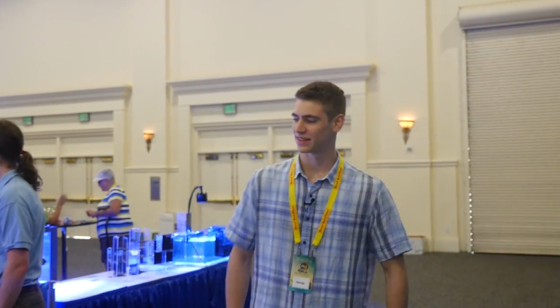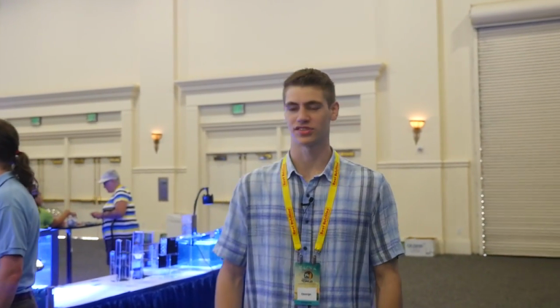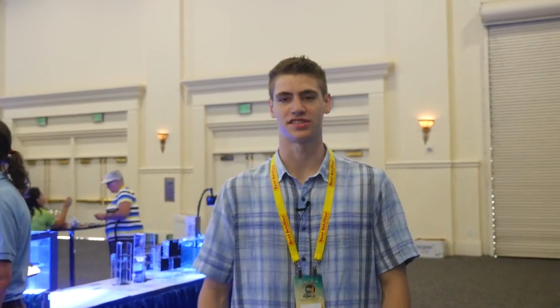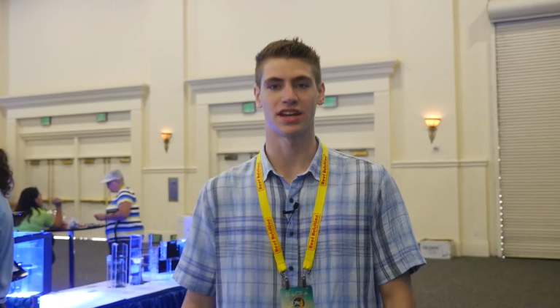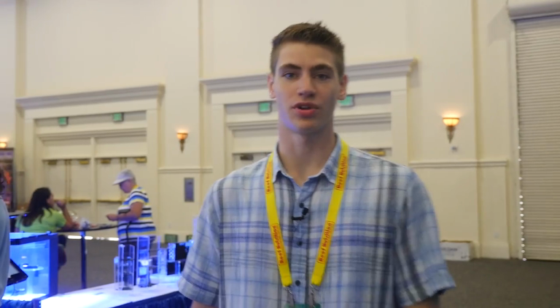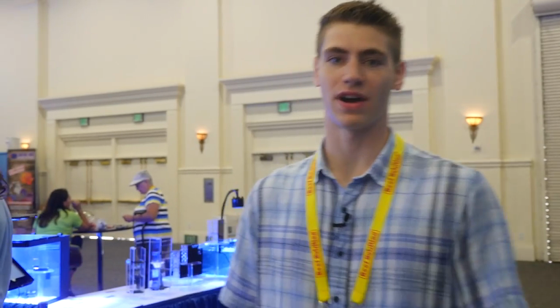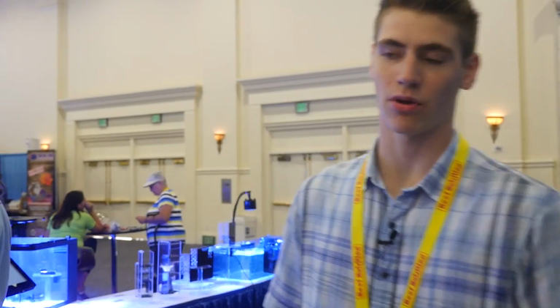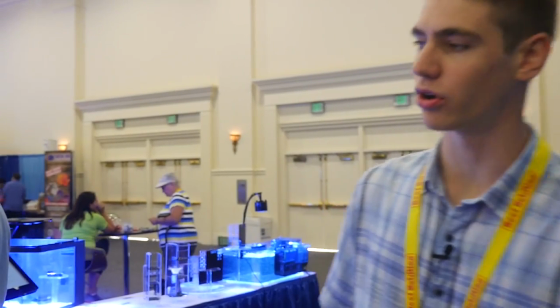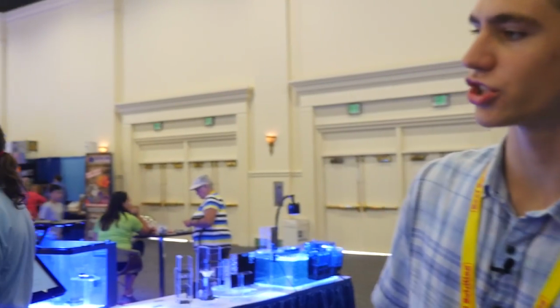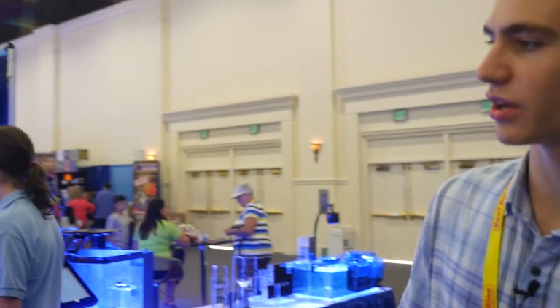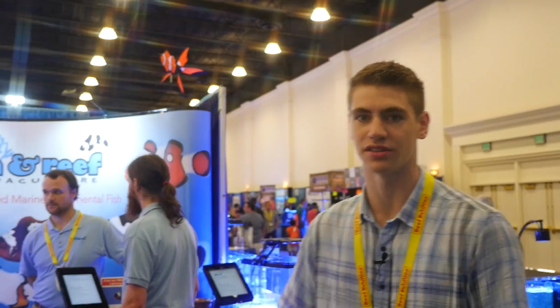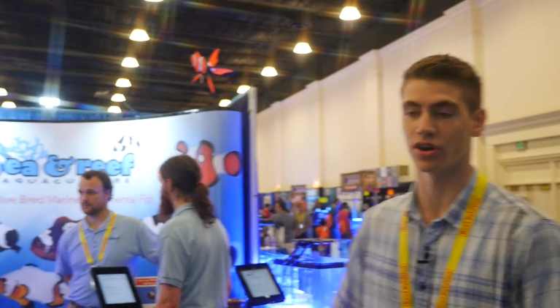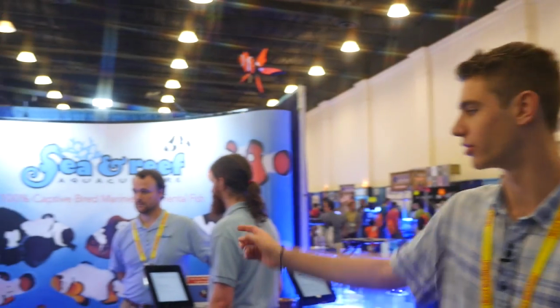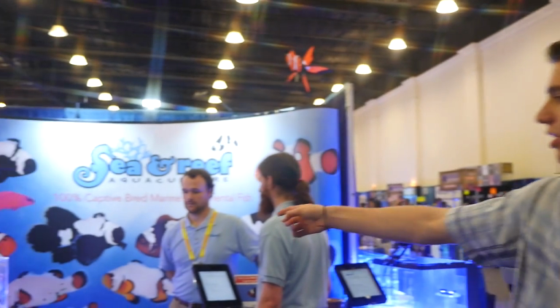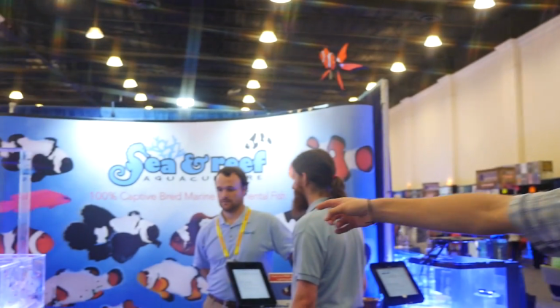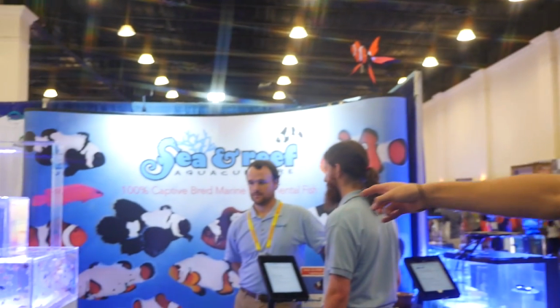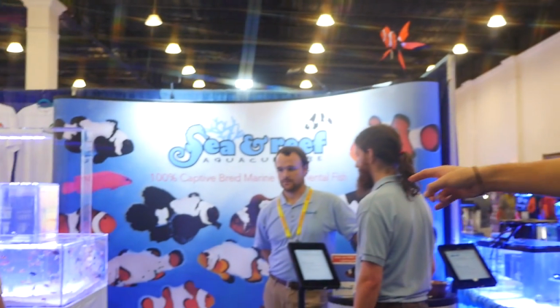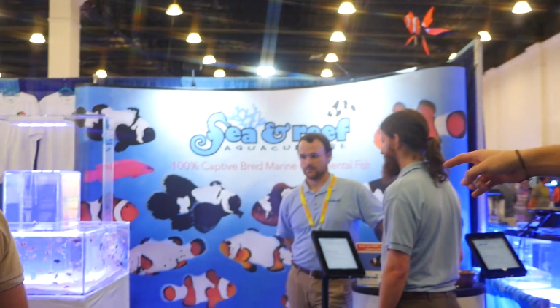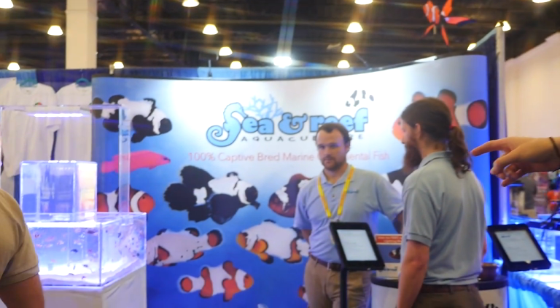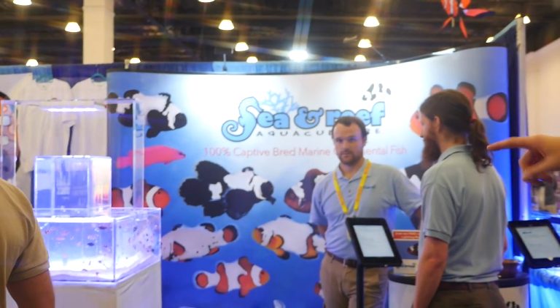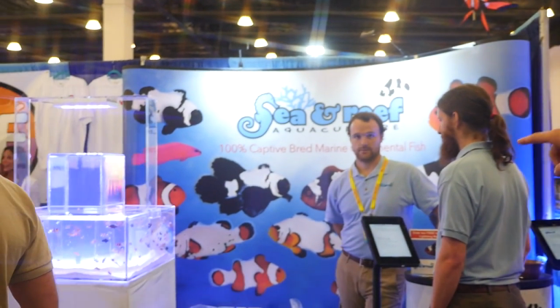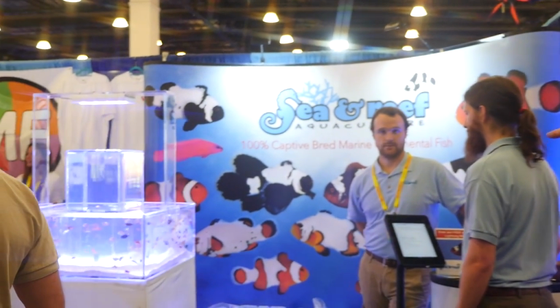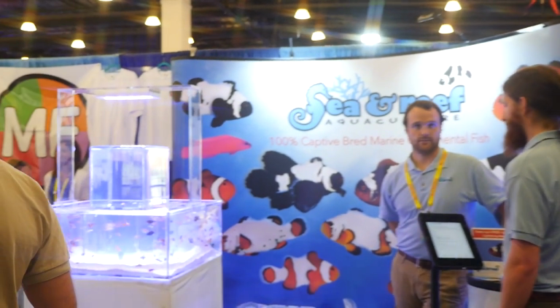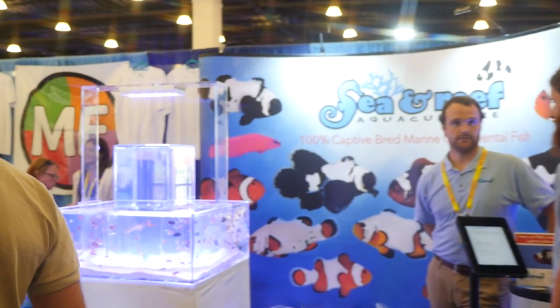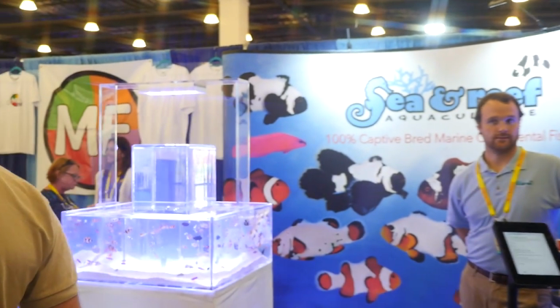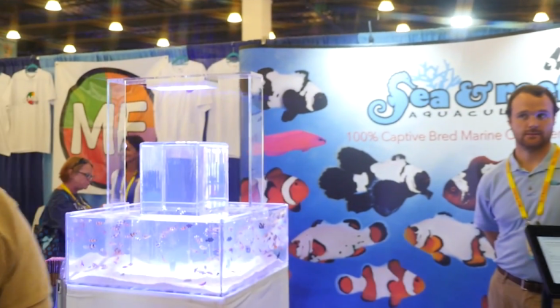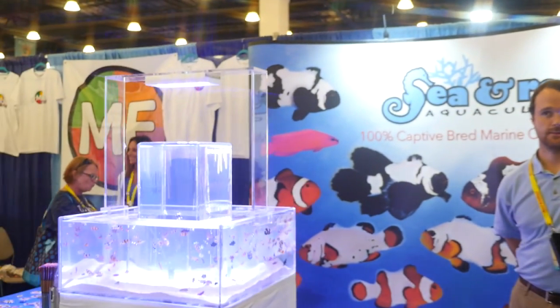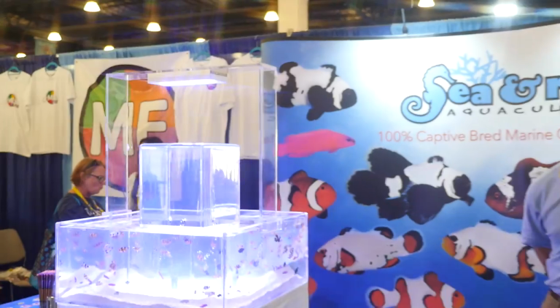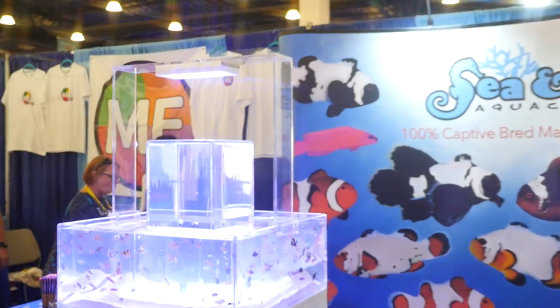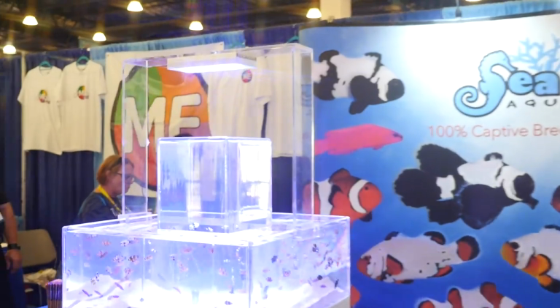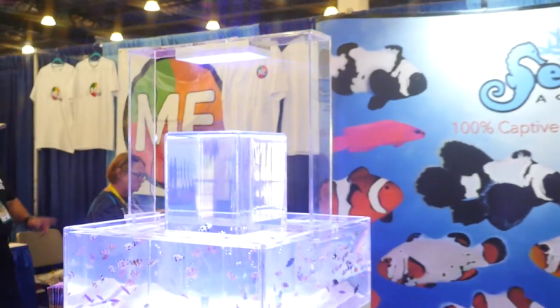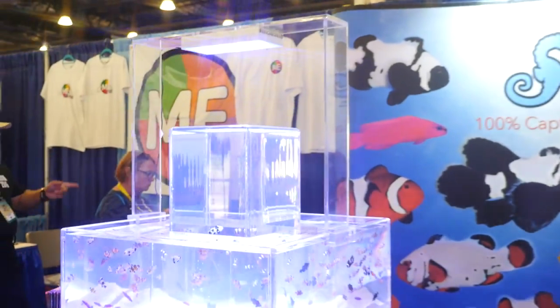This is Sea and Reef Aquaculture, so if you can go take a quick close-up of all the clownfish in there, maybe just for a few seconds.